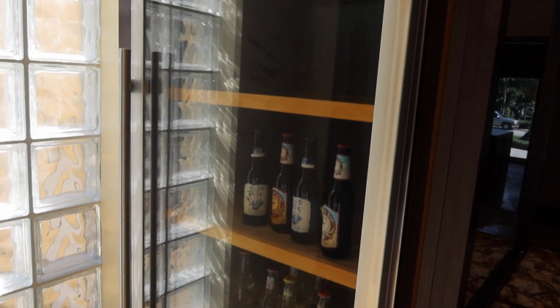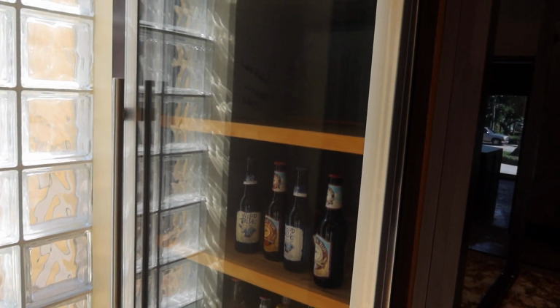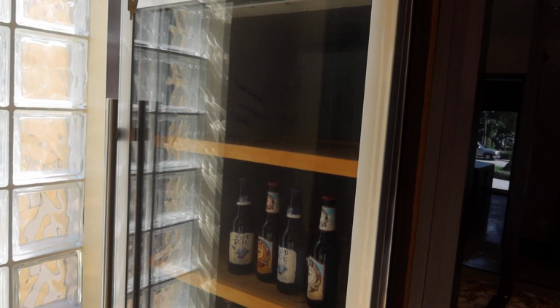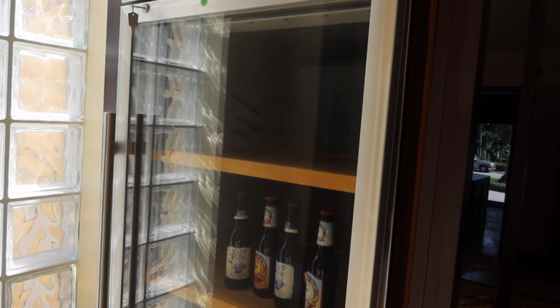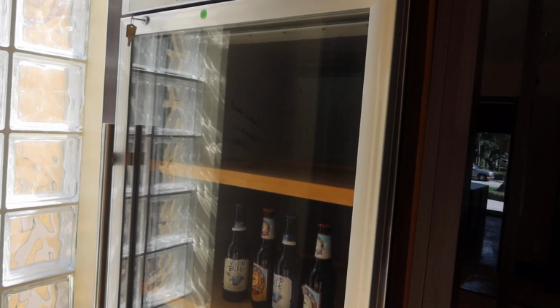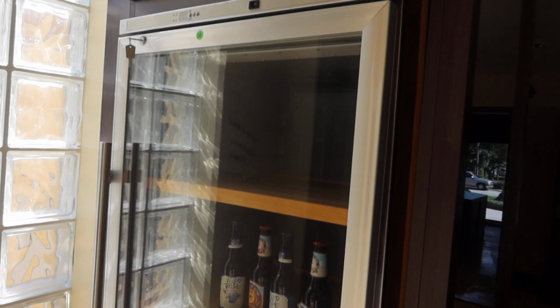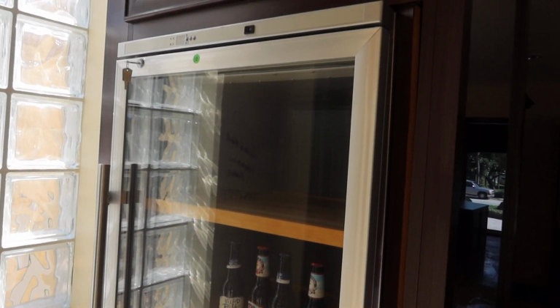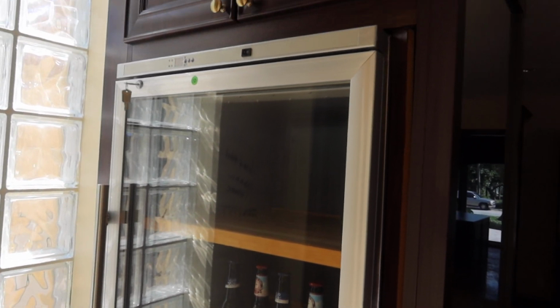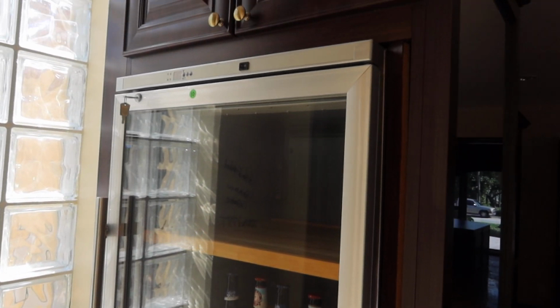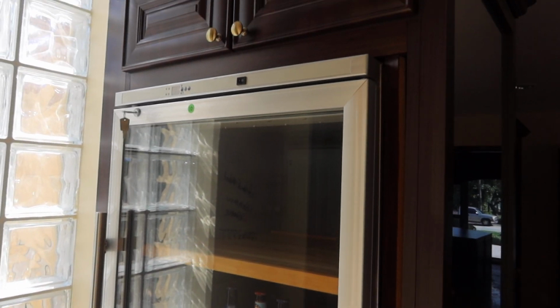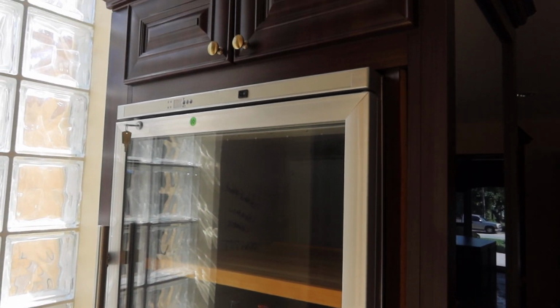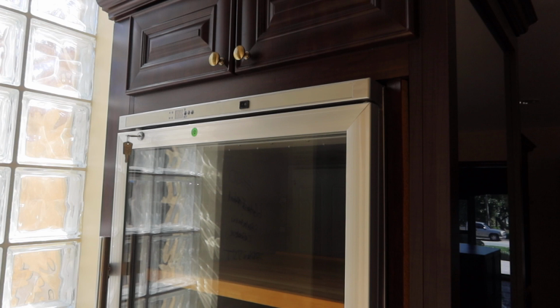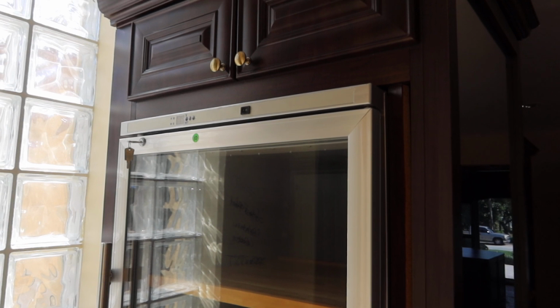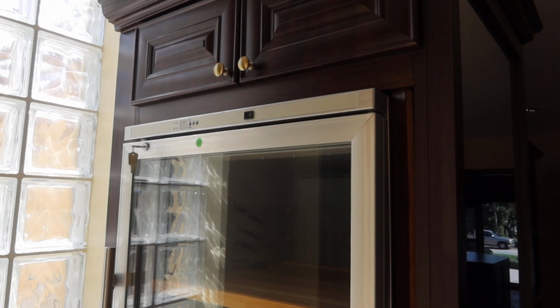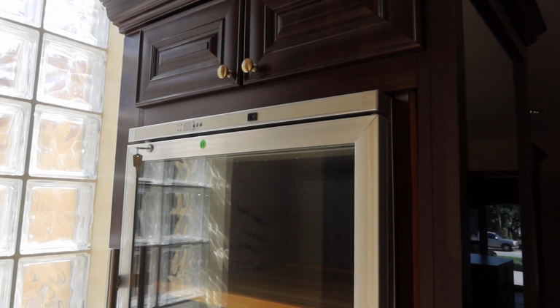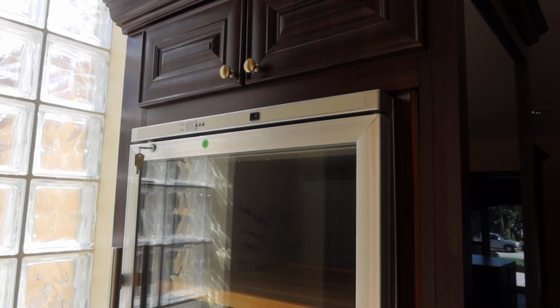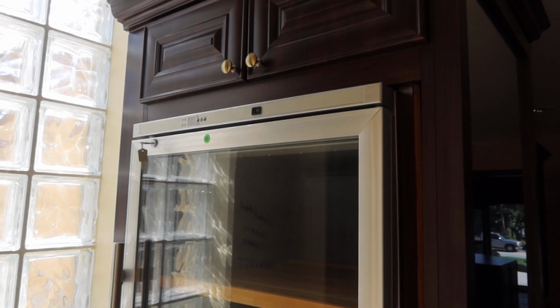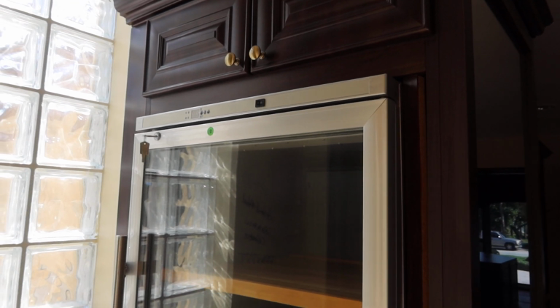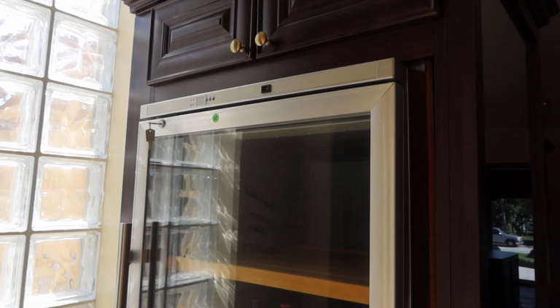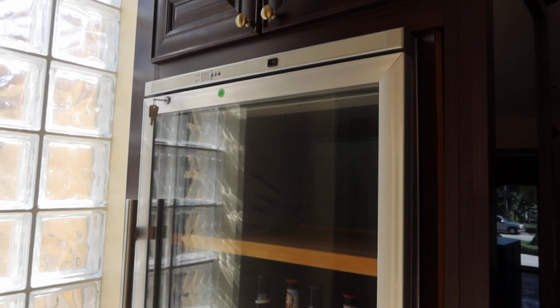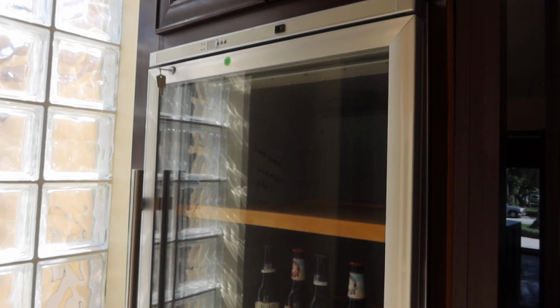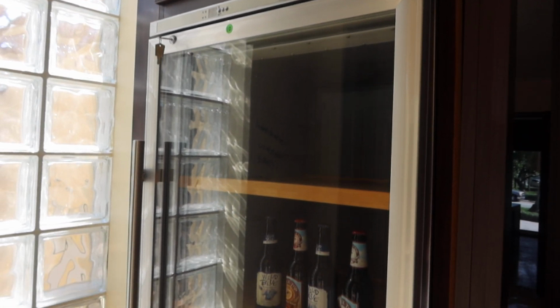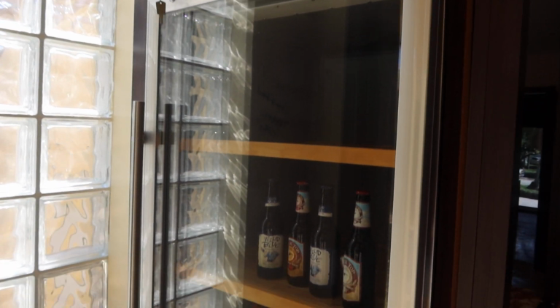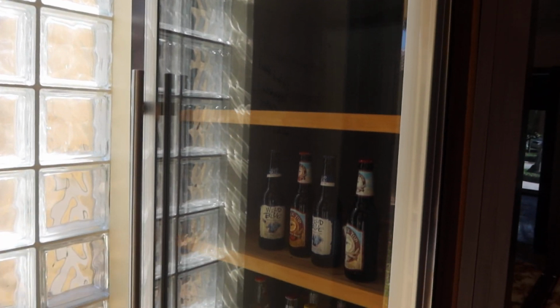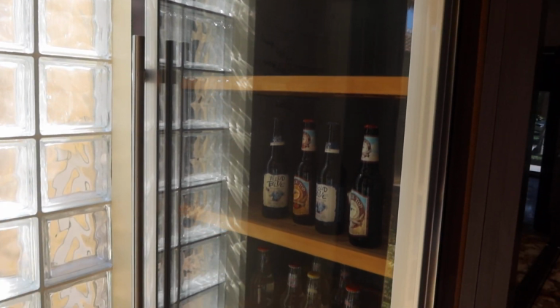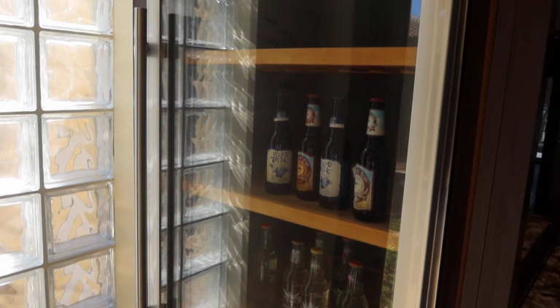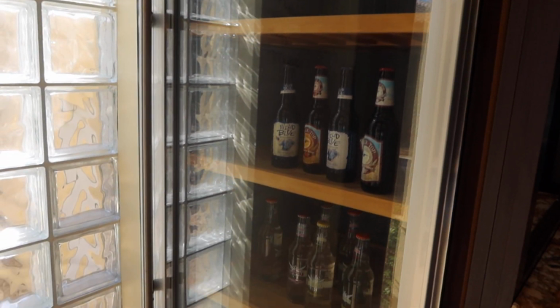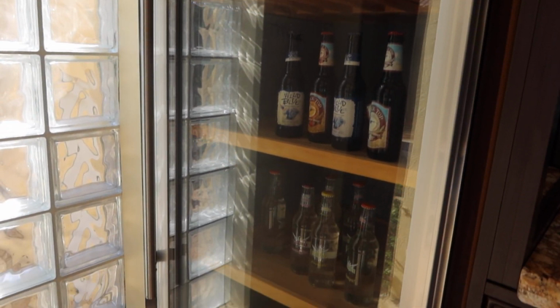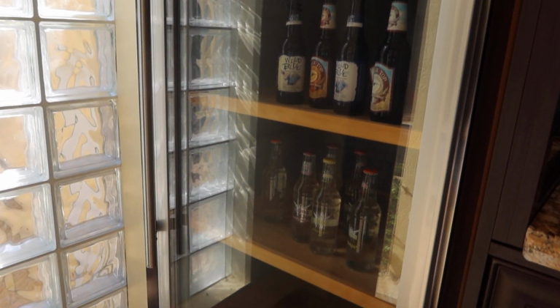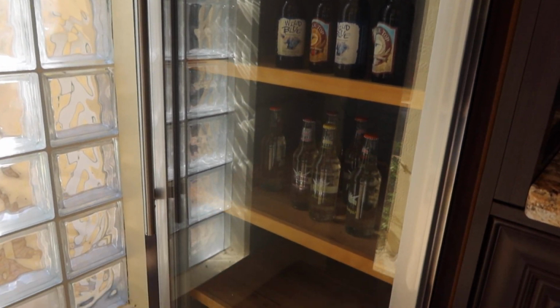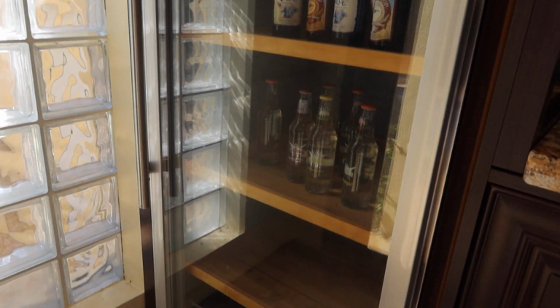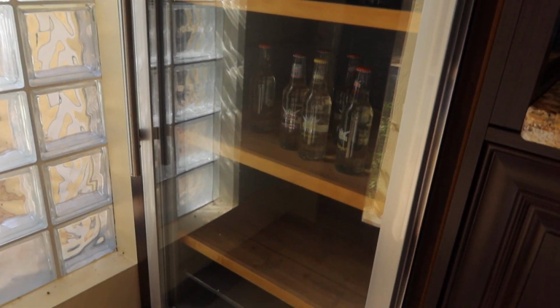This would look good in my house but I don't have any room. Somebody's gonna get it.